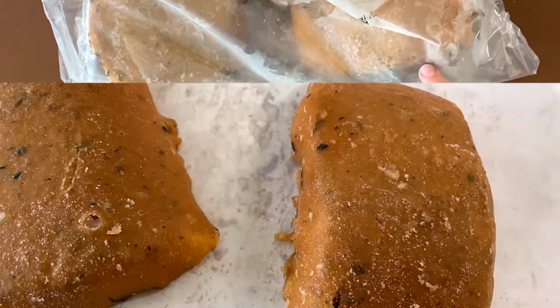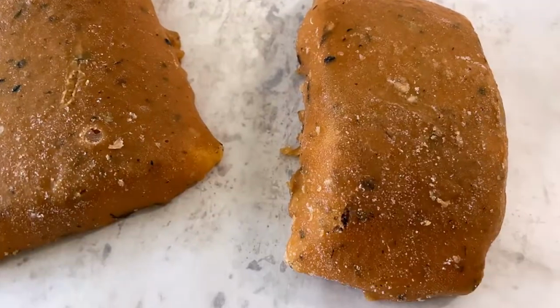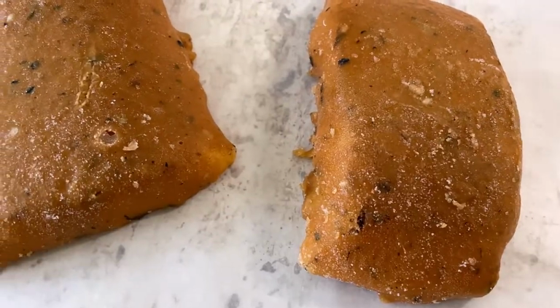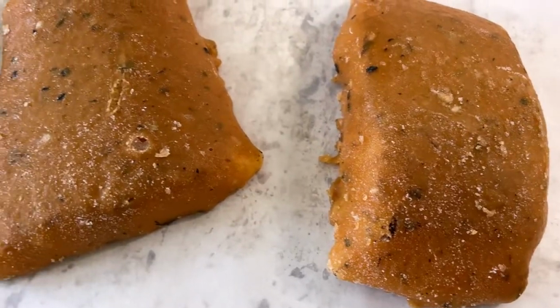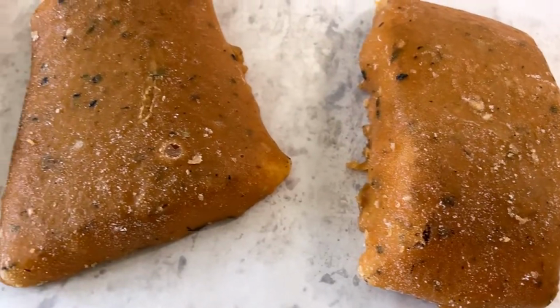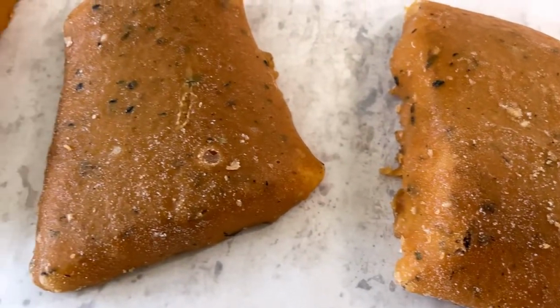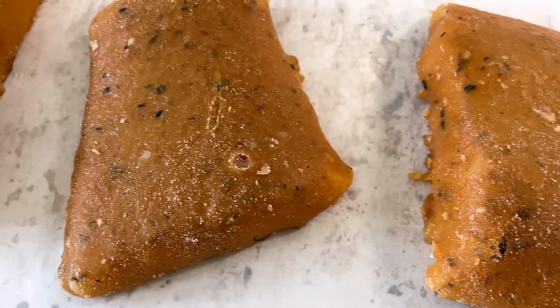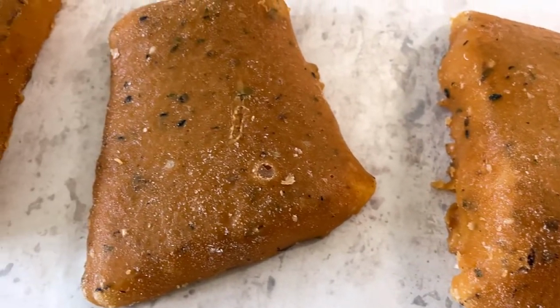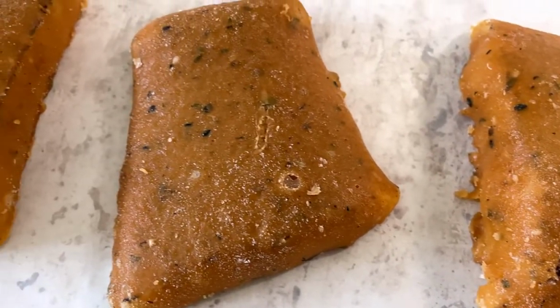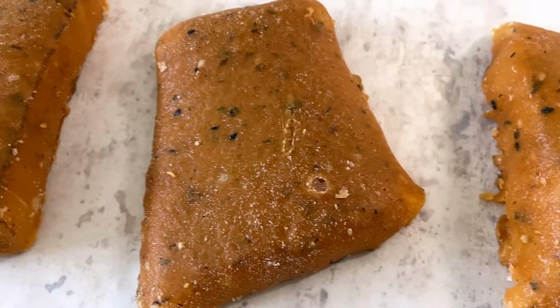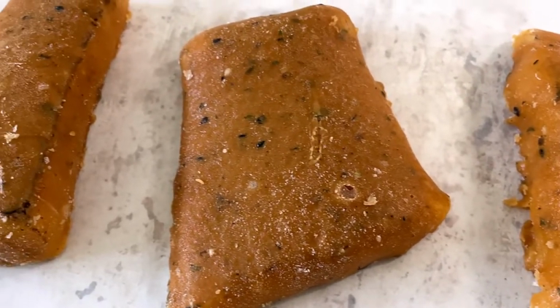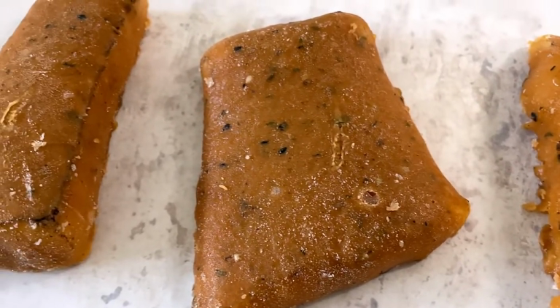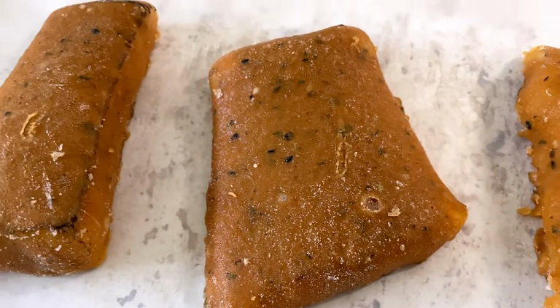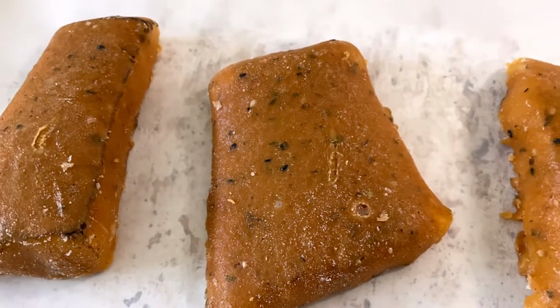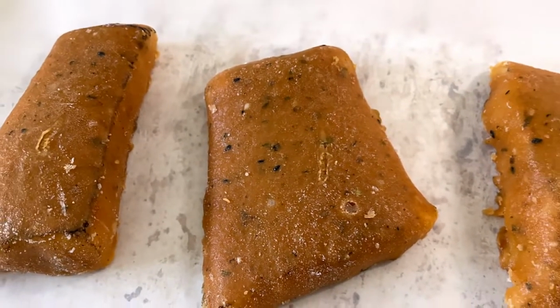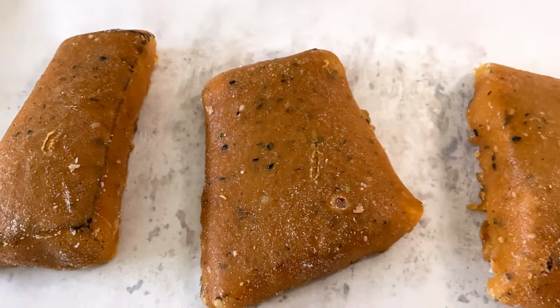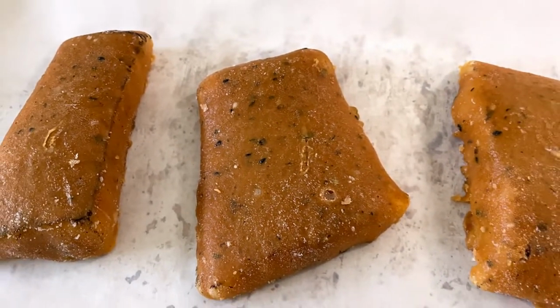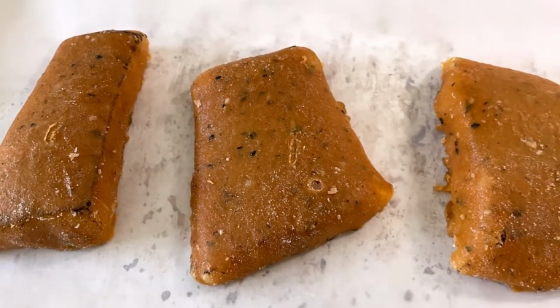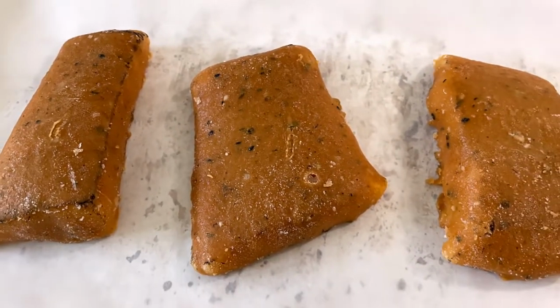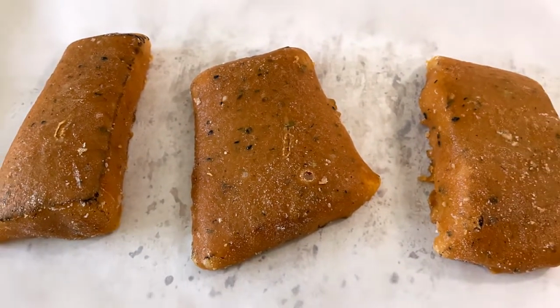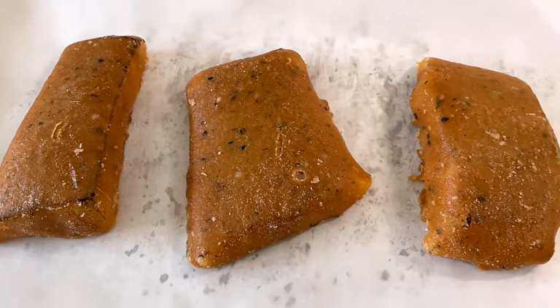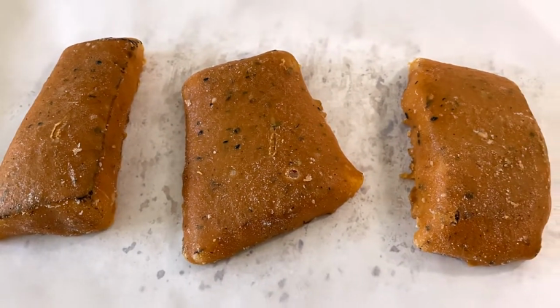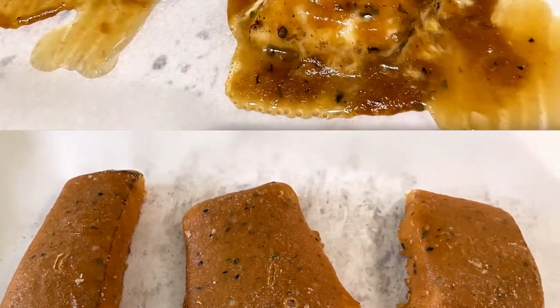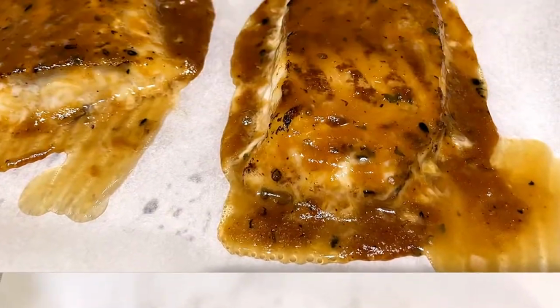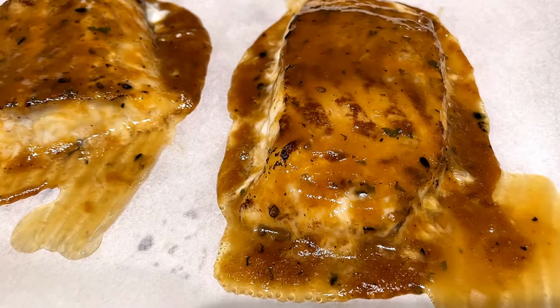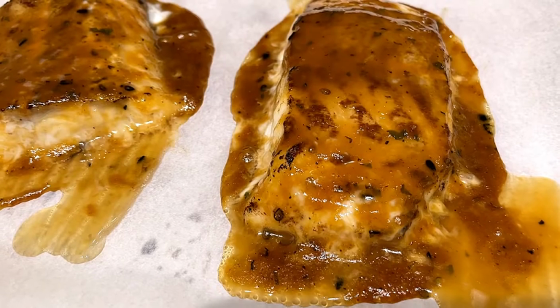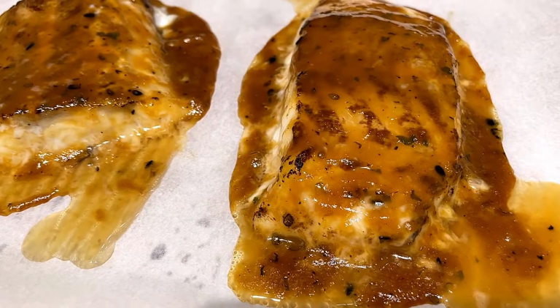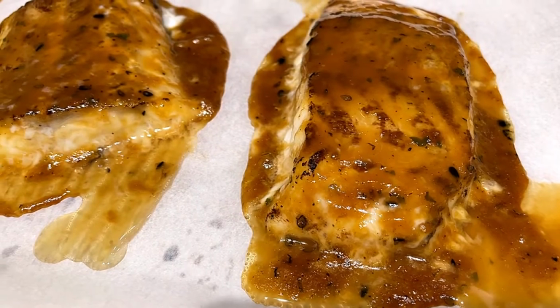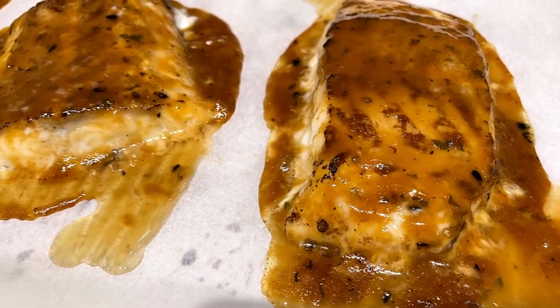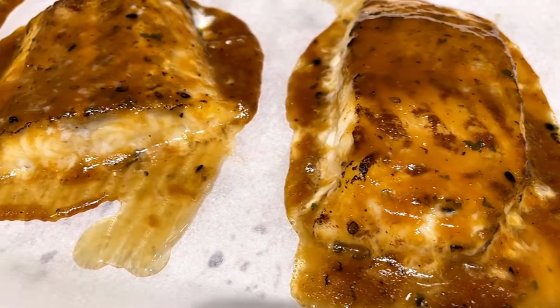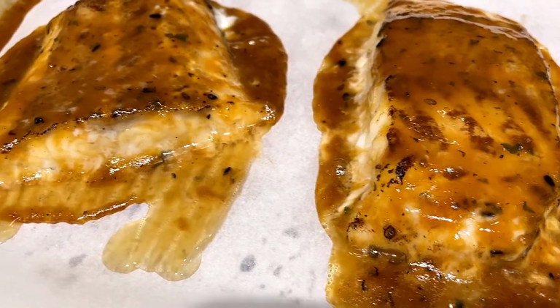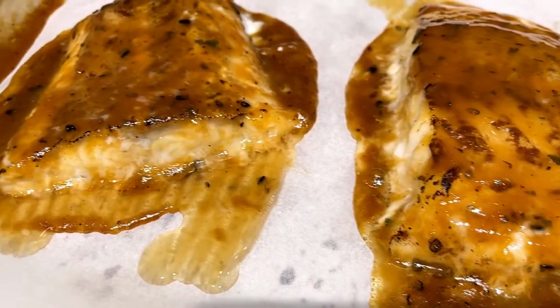We put three of the cods on a pan and we're going to put these in the oven to cook. So we took the cods out of the oven.